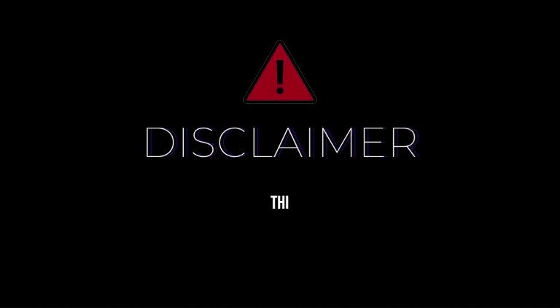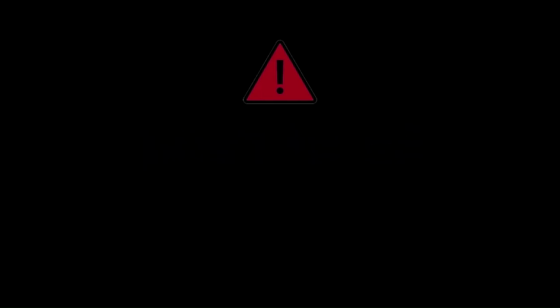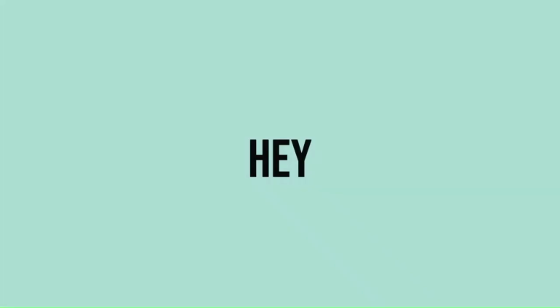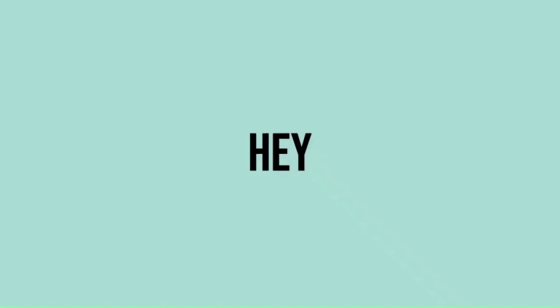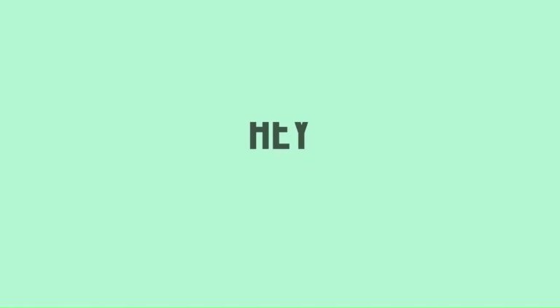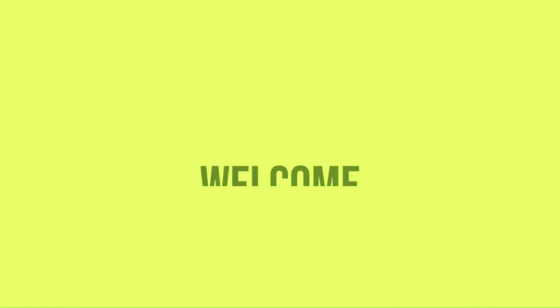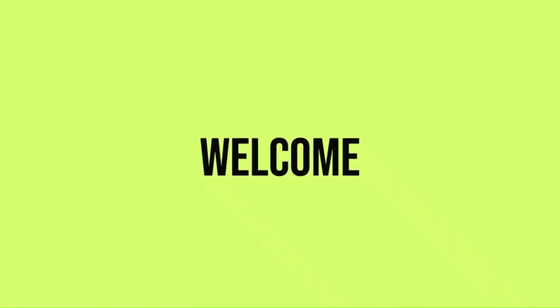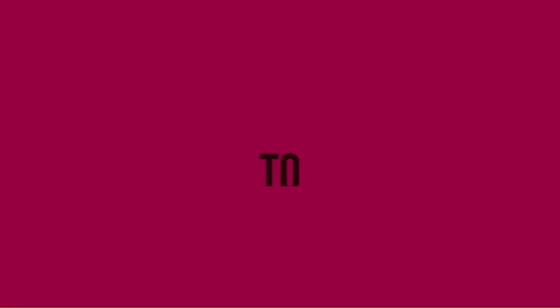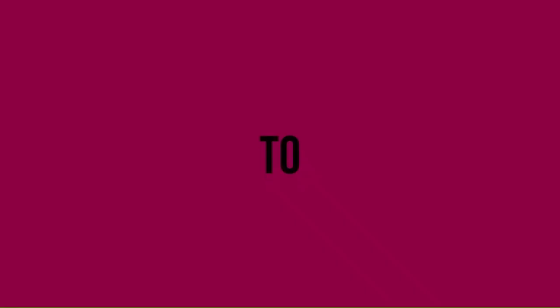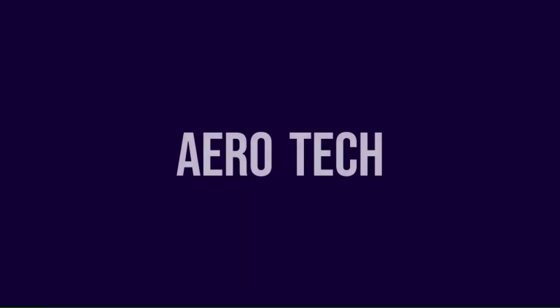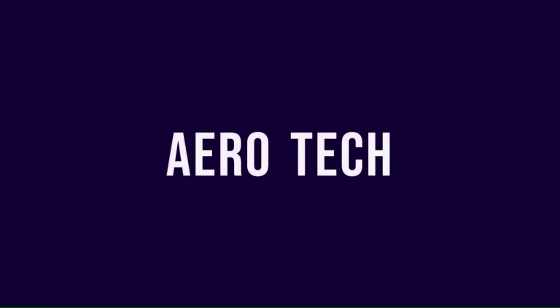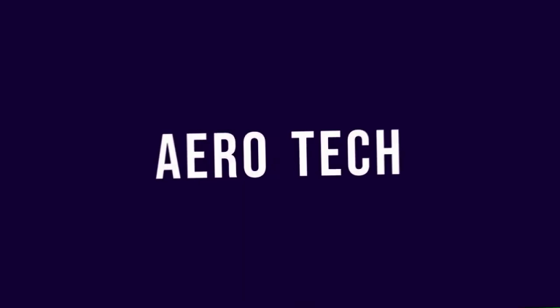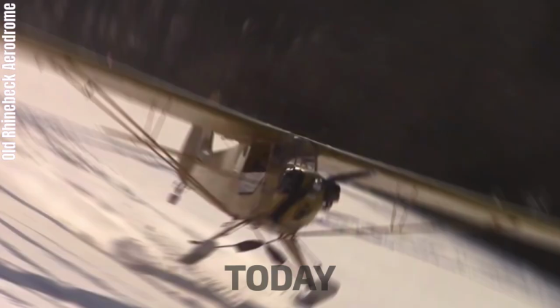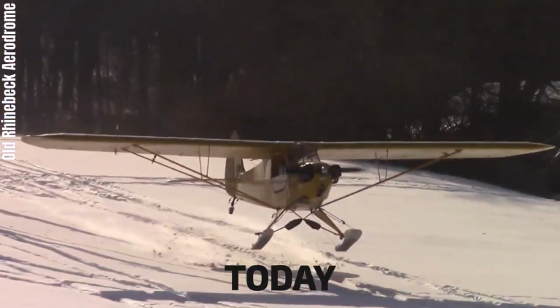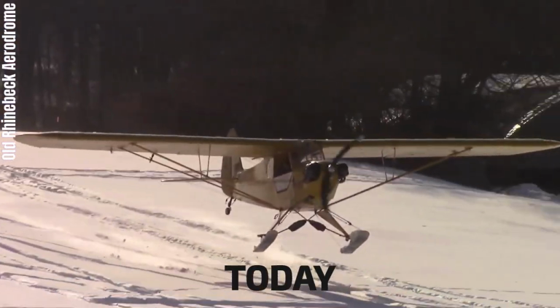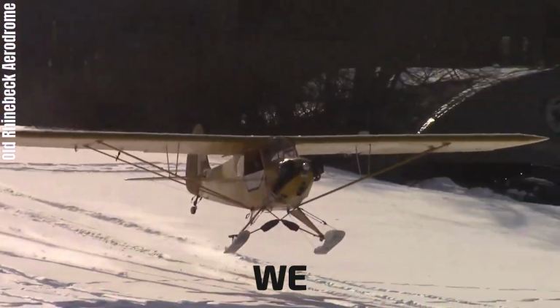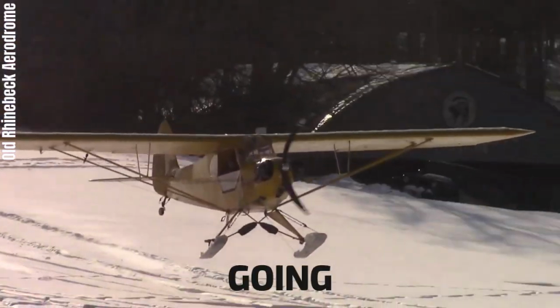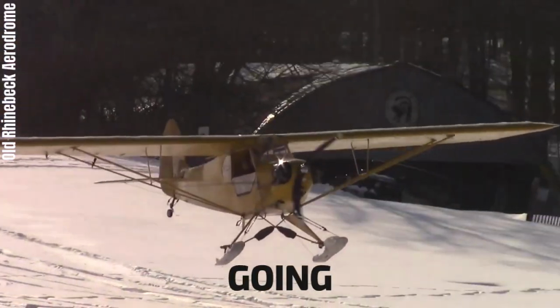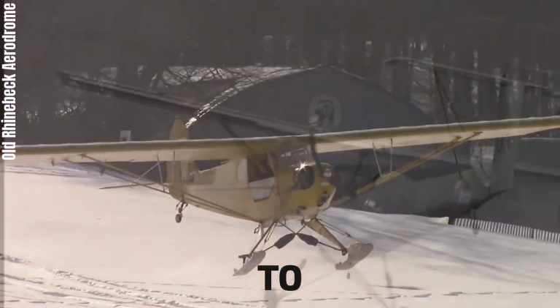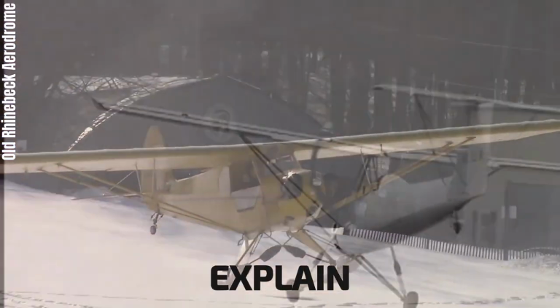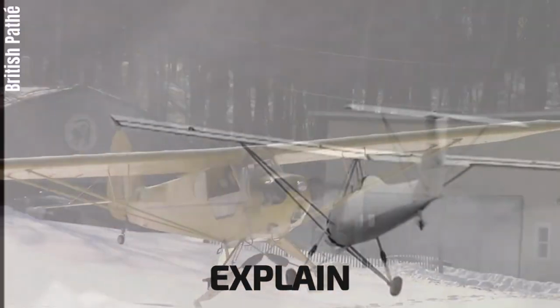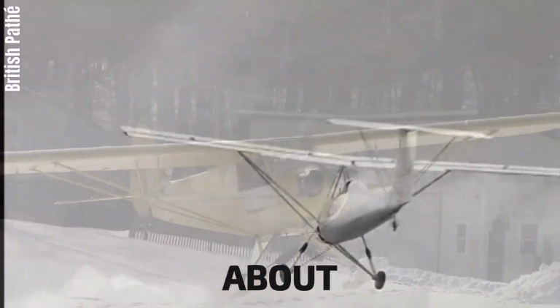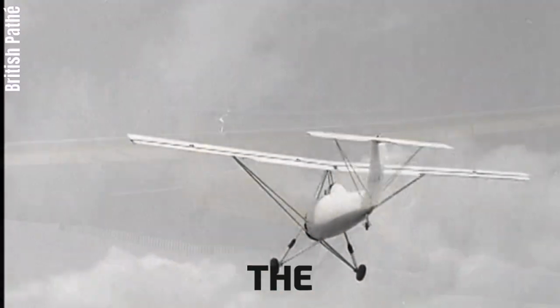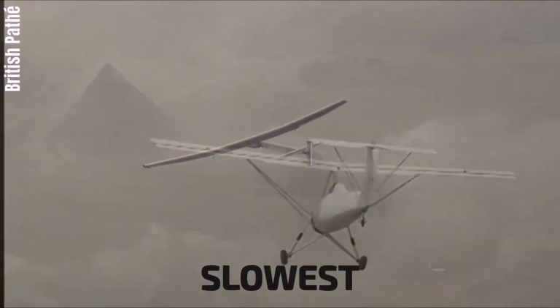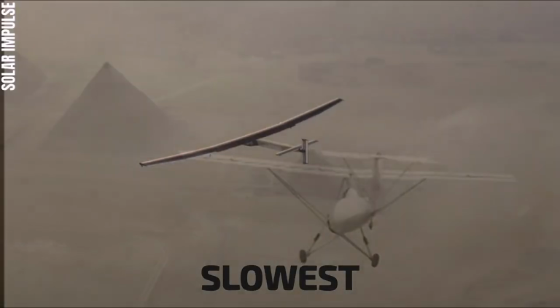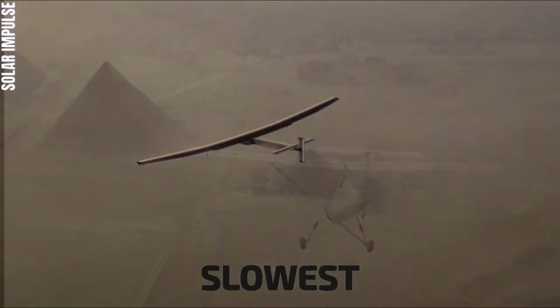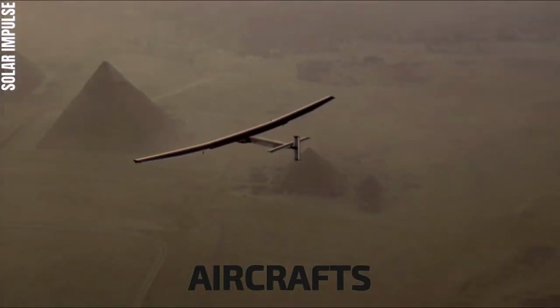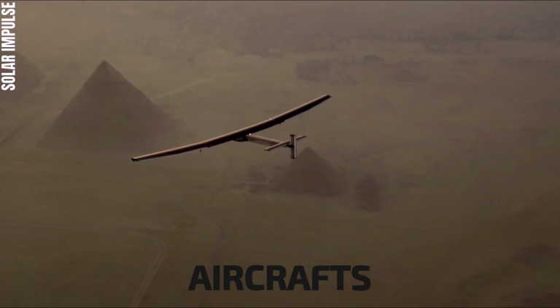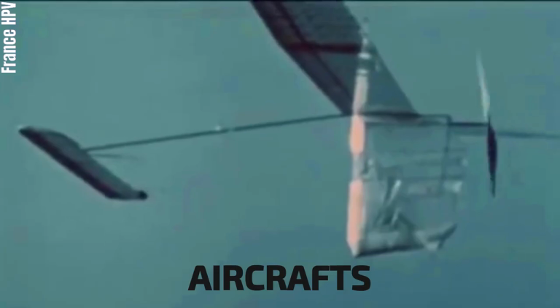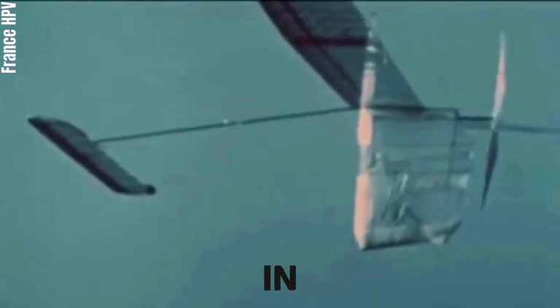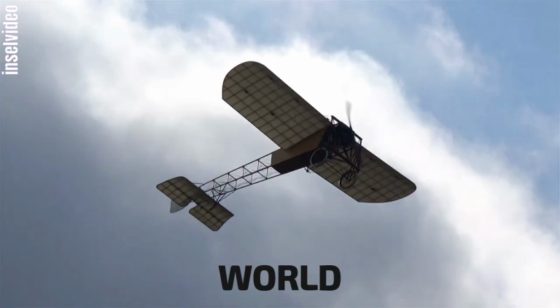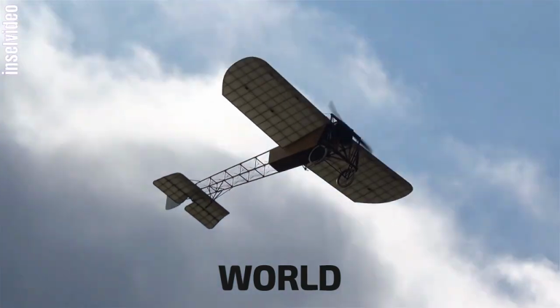Hey, welcome to Aerotech. Today we are going to explain about the slowest aircraft in the world.